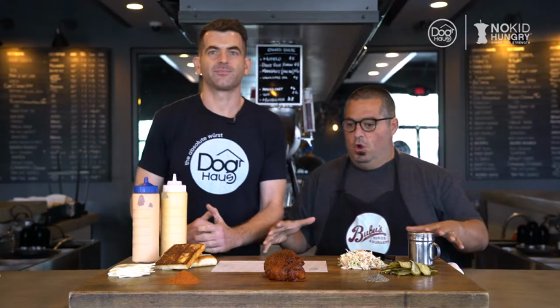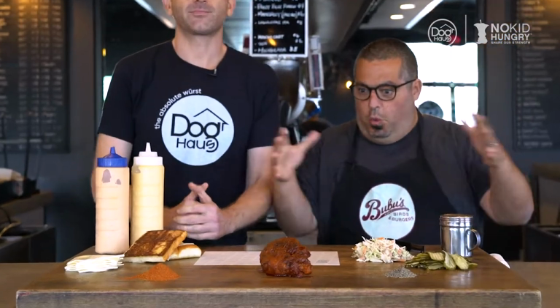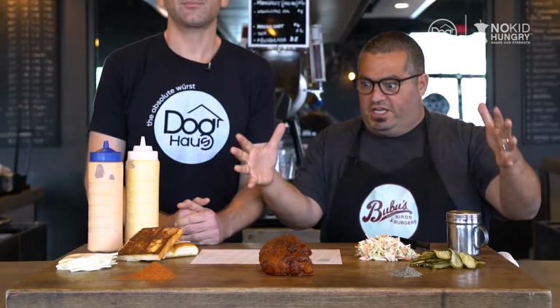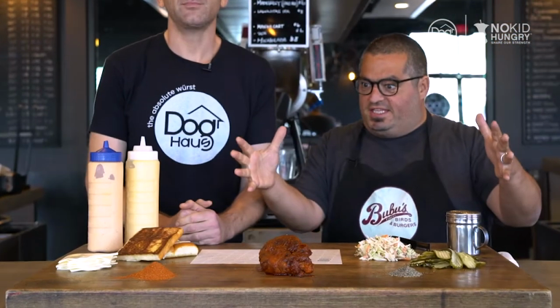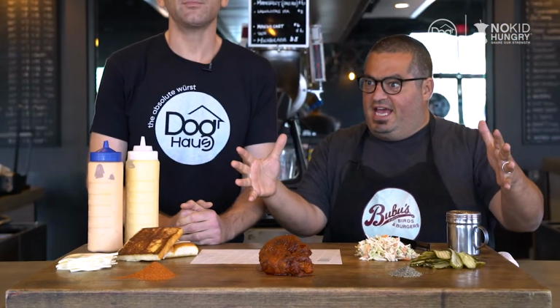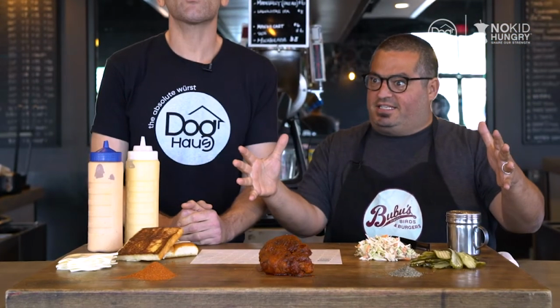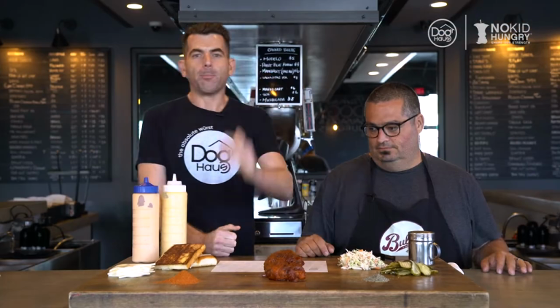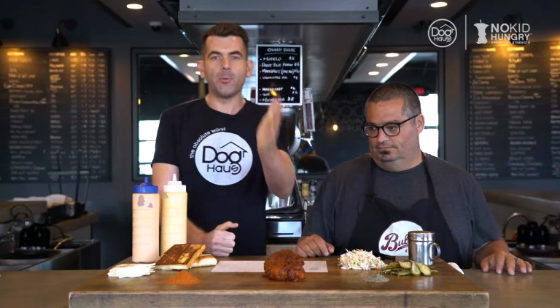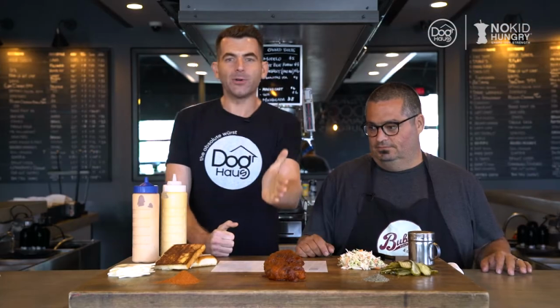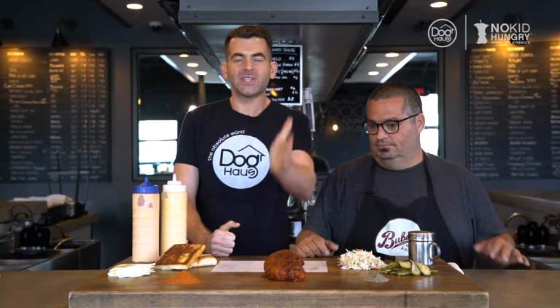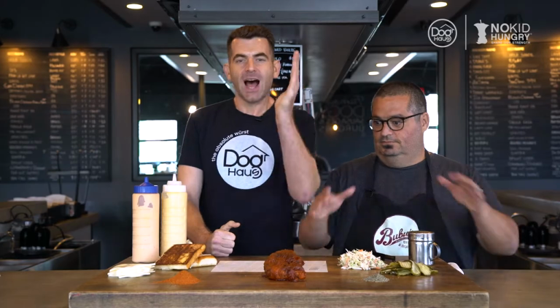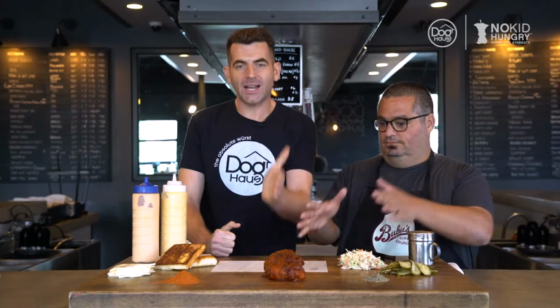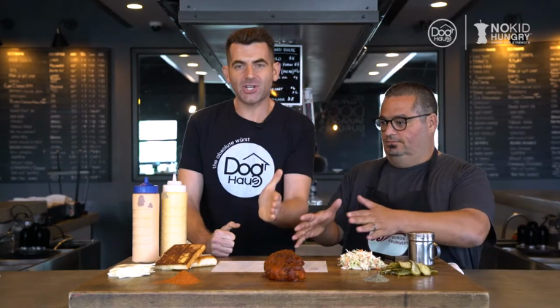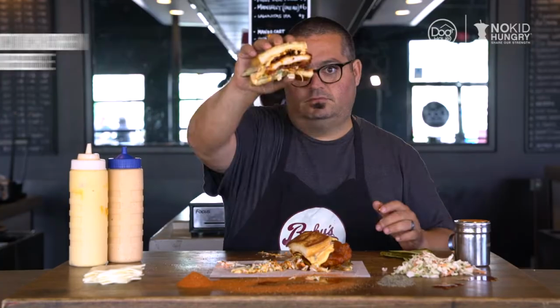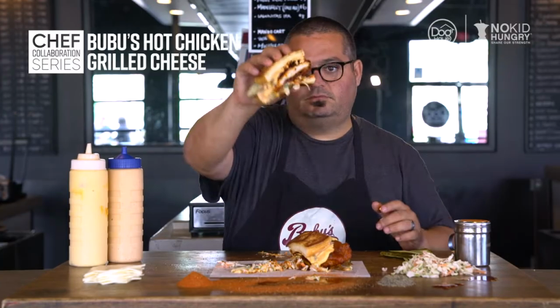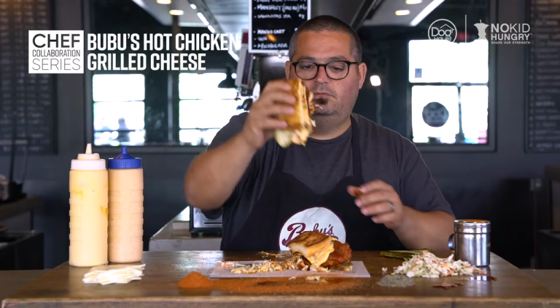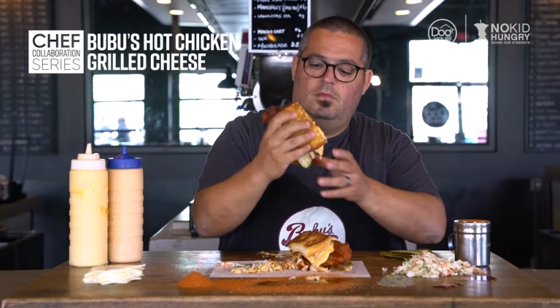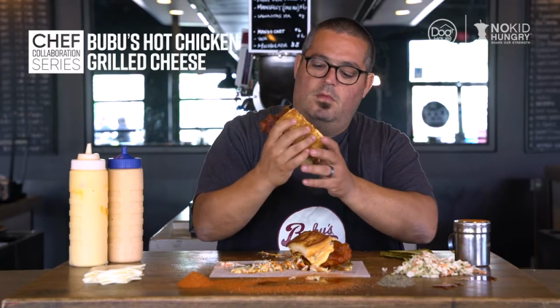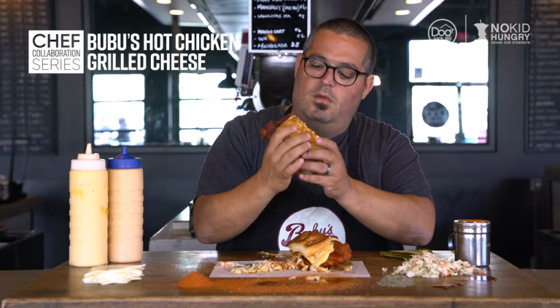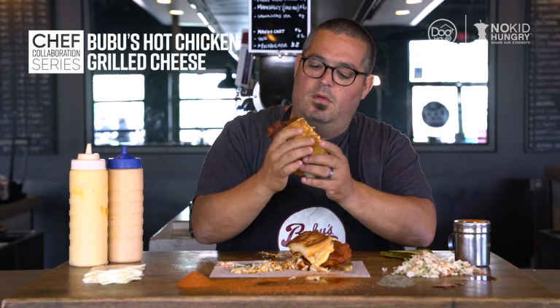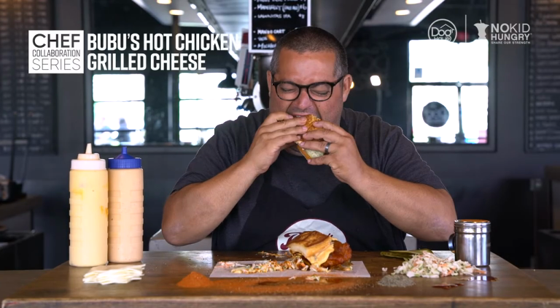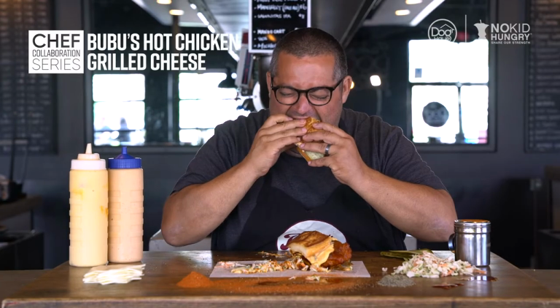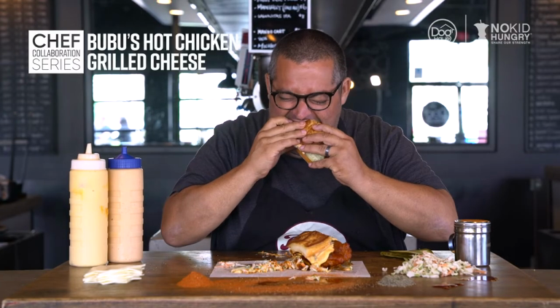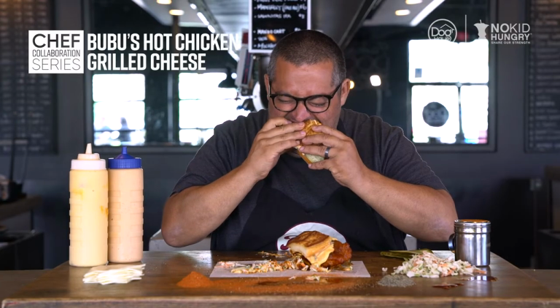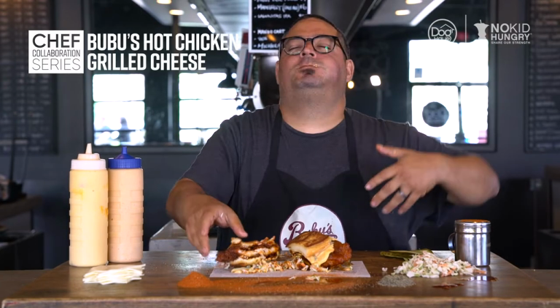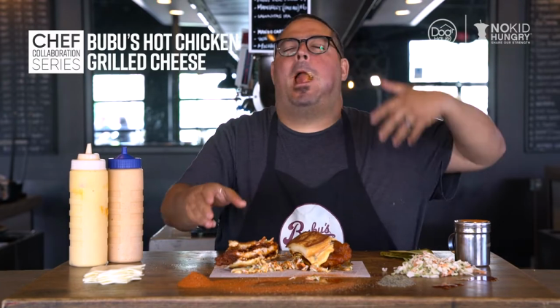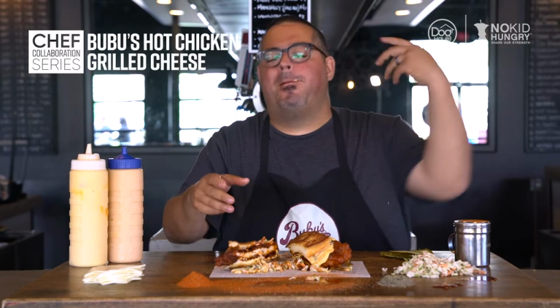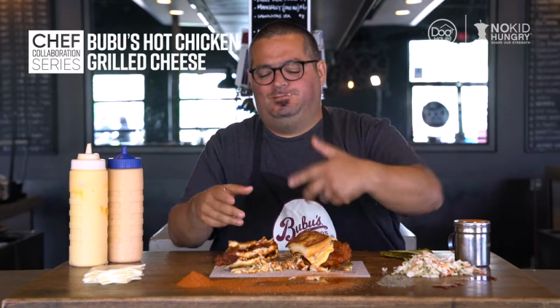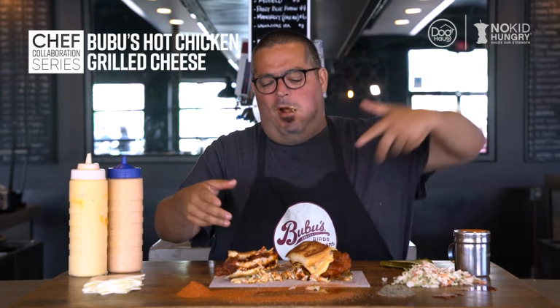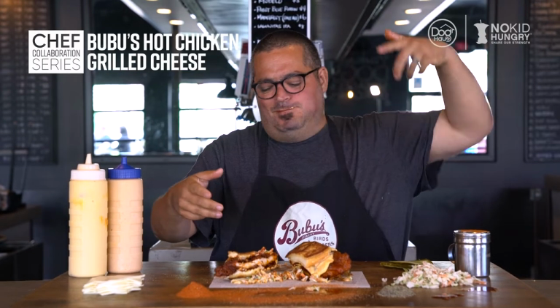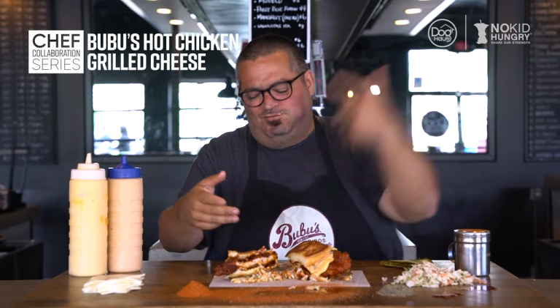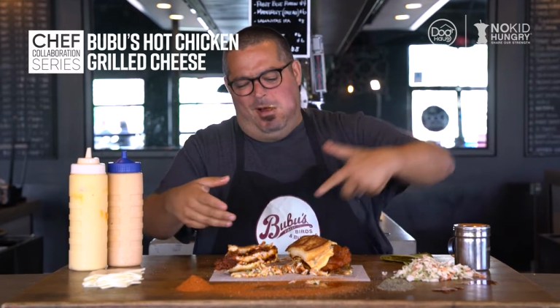What is this? Boo Boo's hot chicken grilled cheese. Chef Eric Greenspan, take it away.